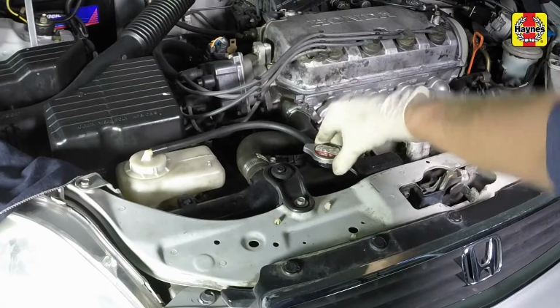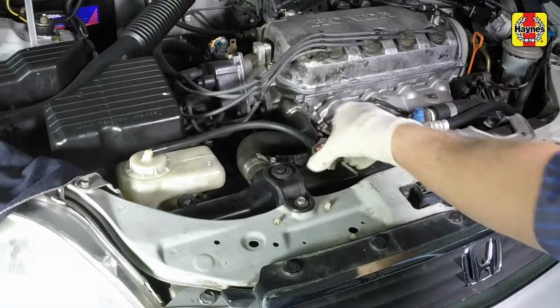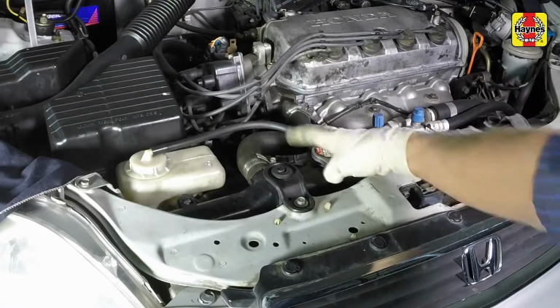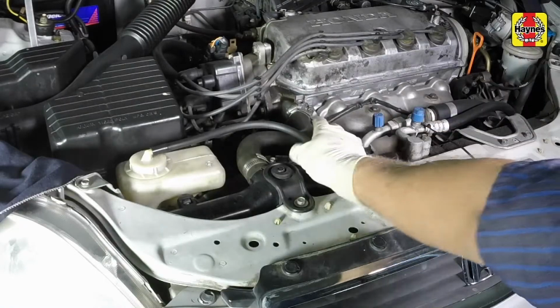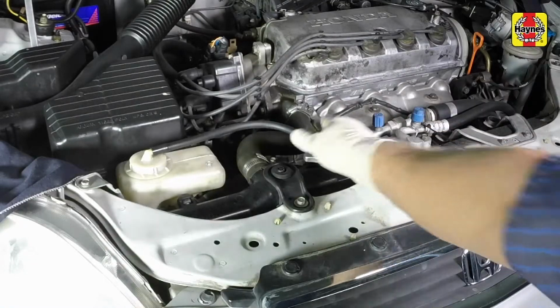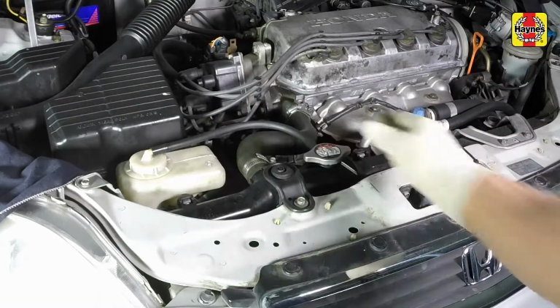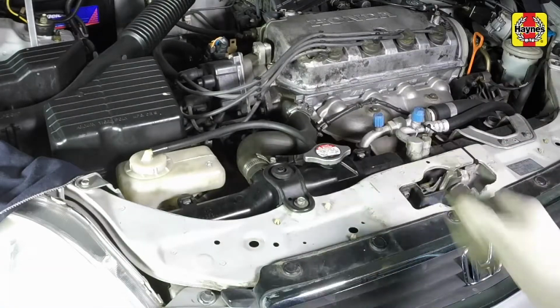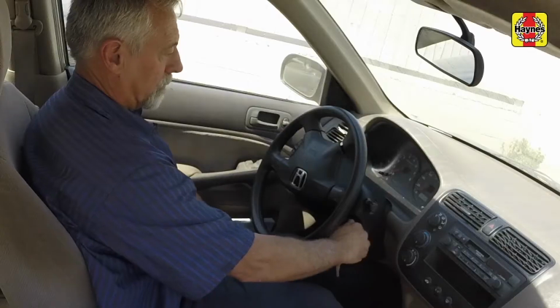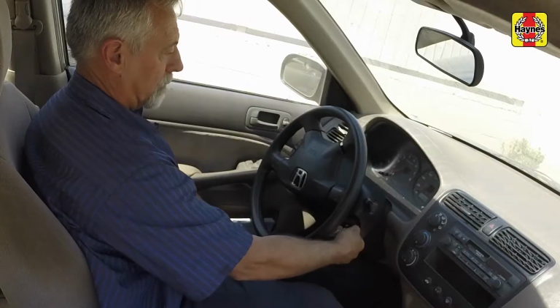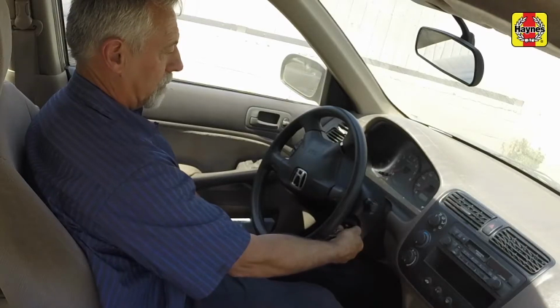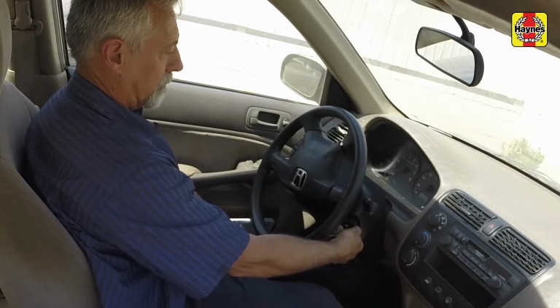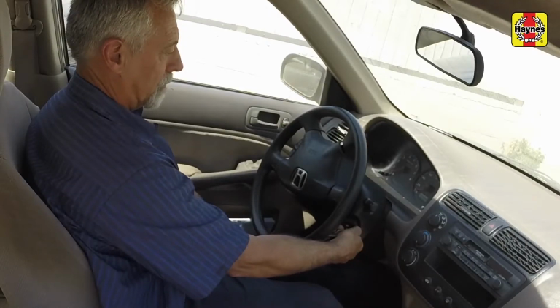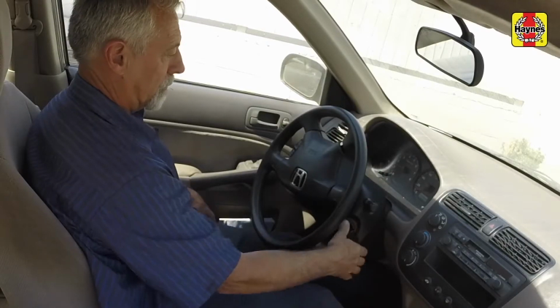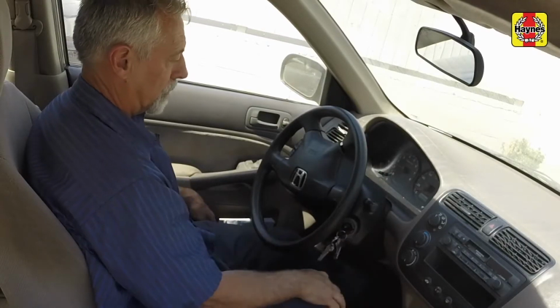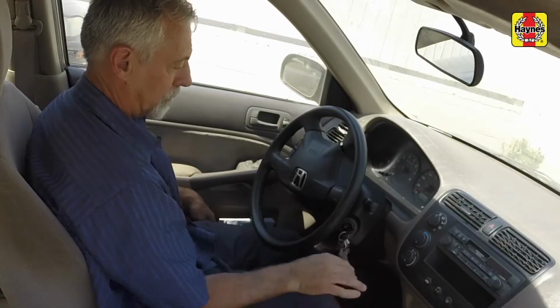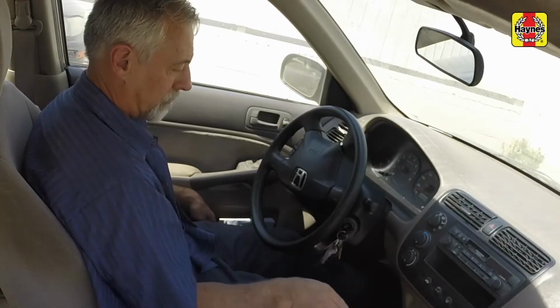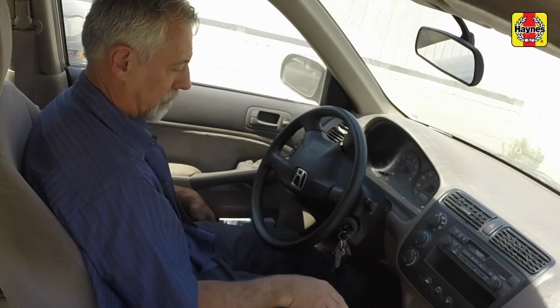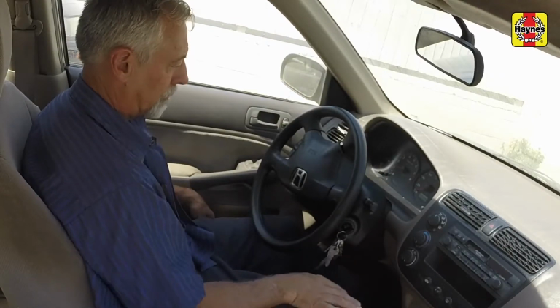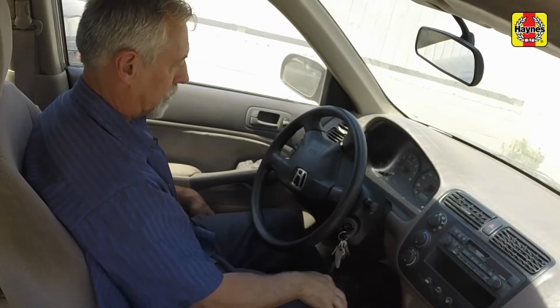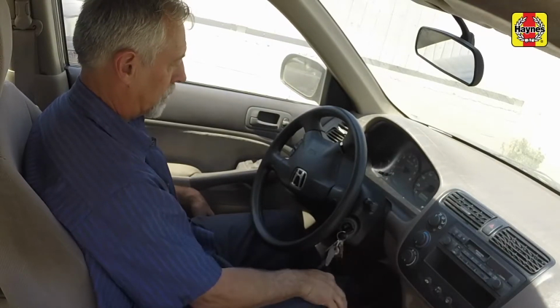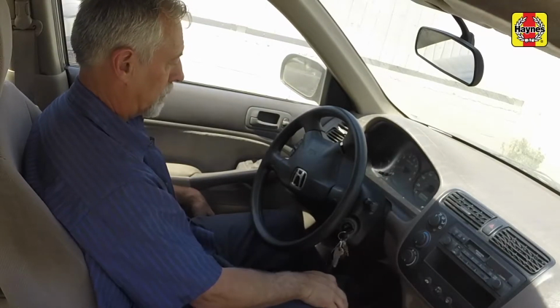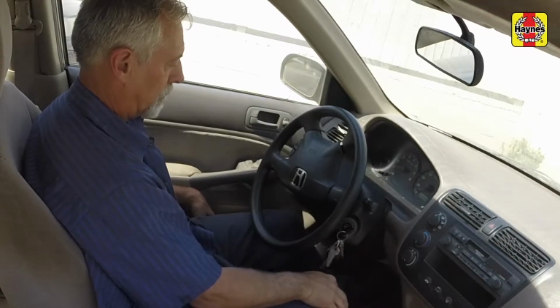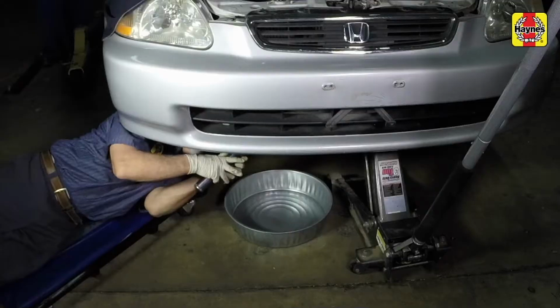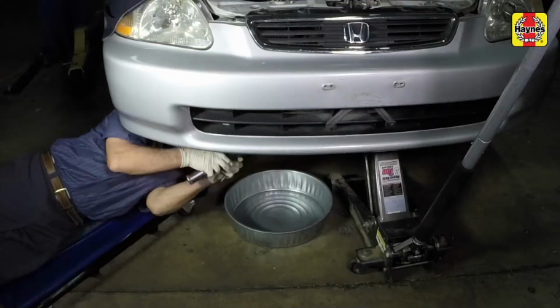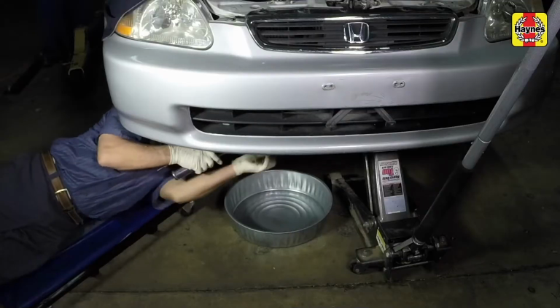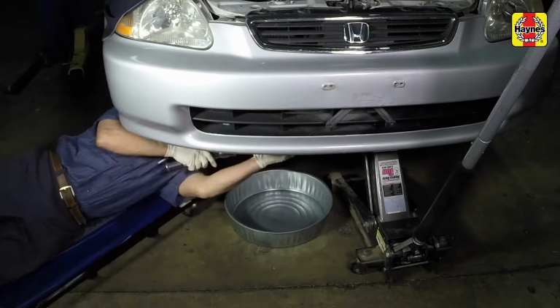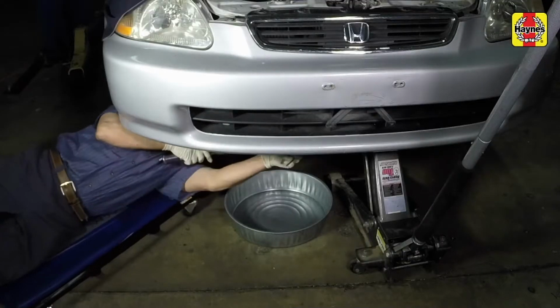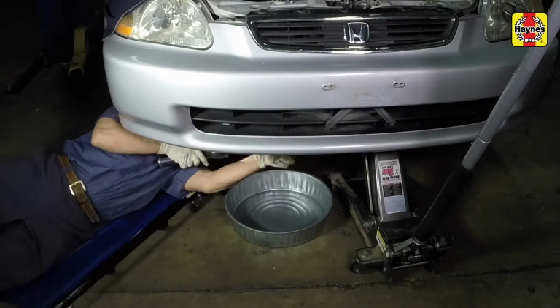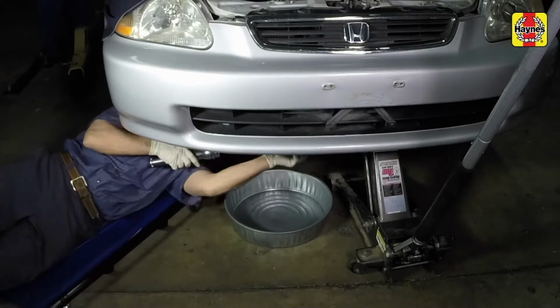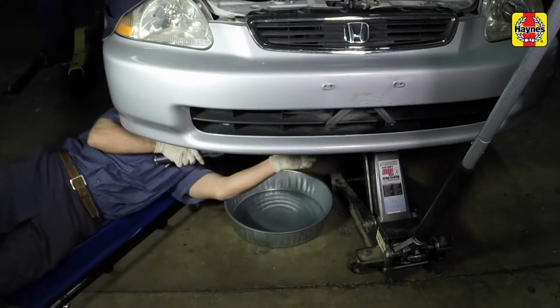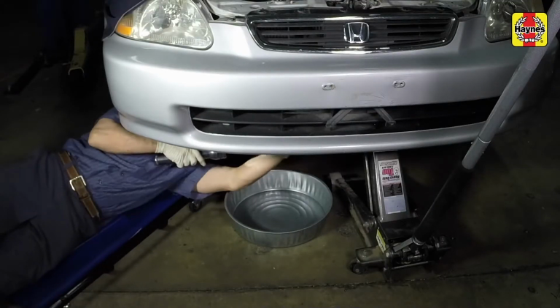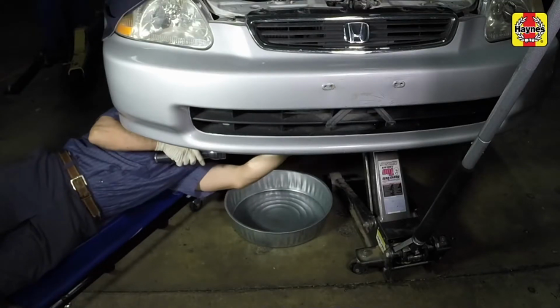Install the radiator cap. Start the engine, allow it to reach normal operating temperature and check for leaks.